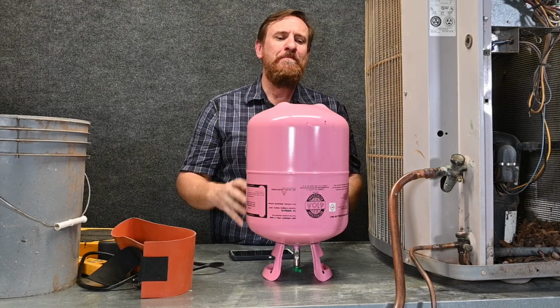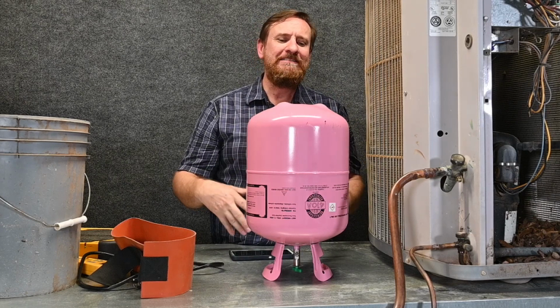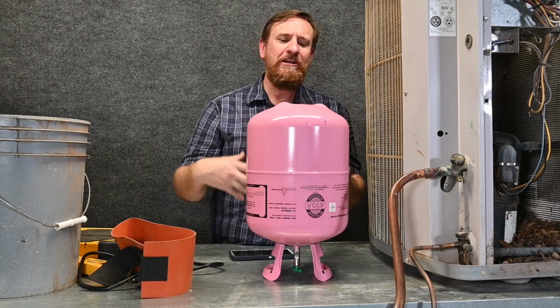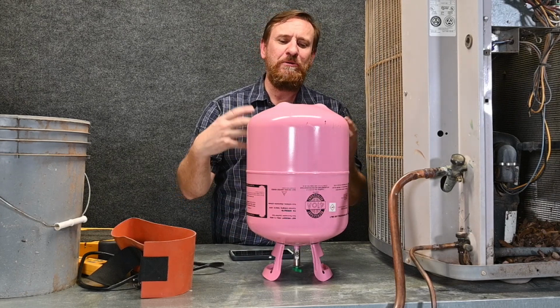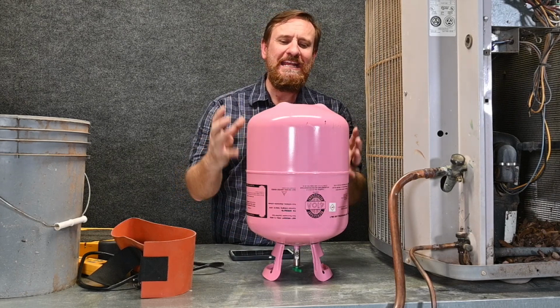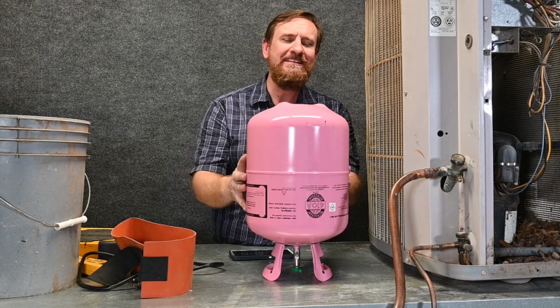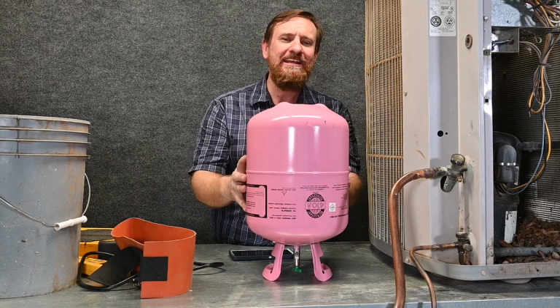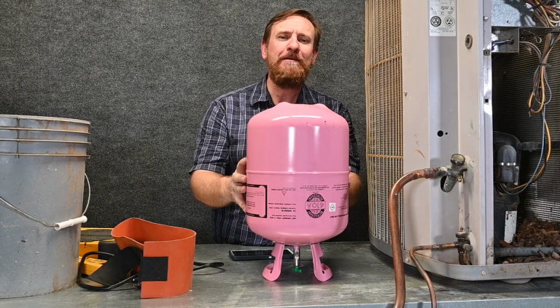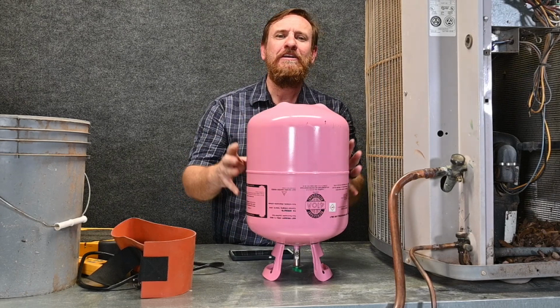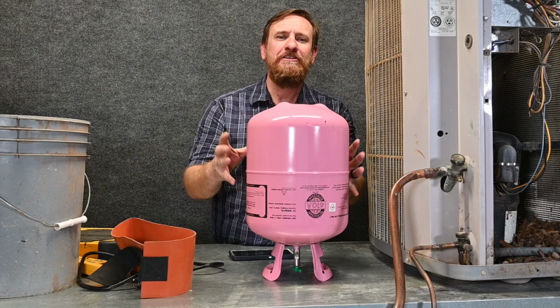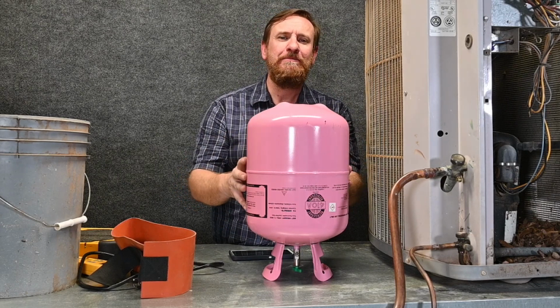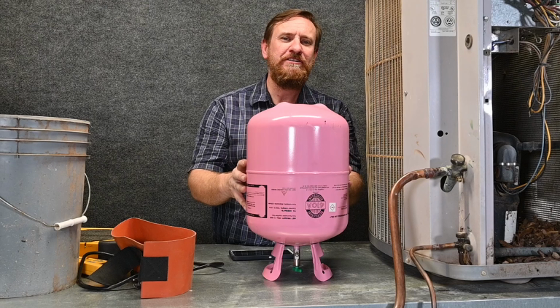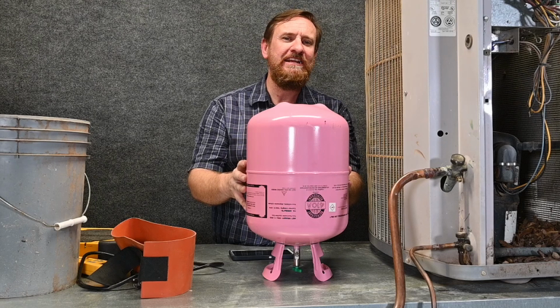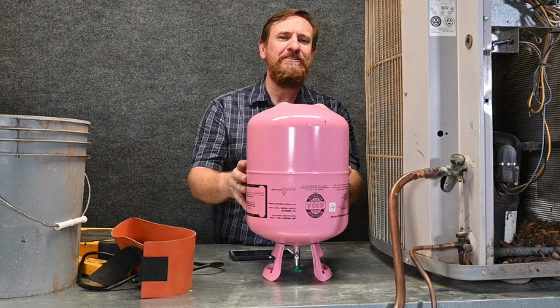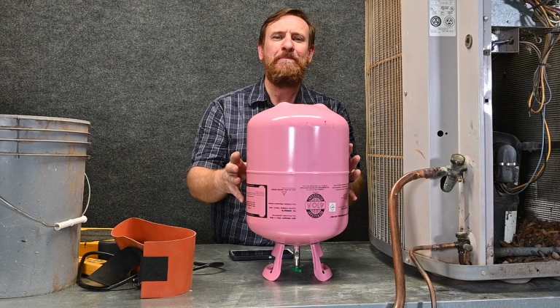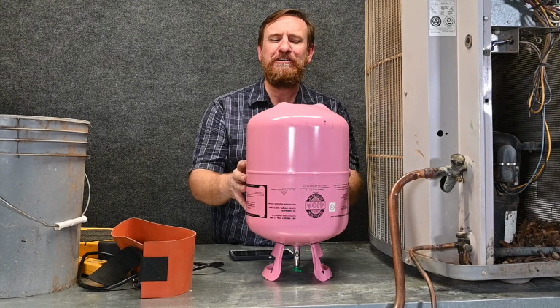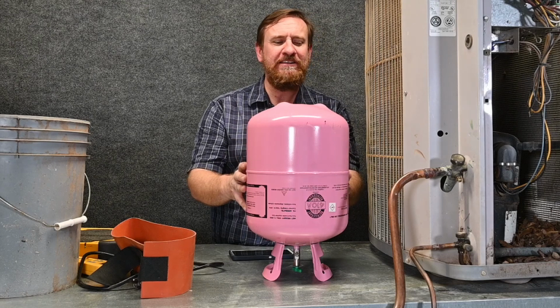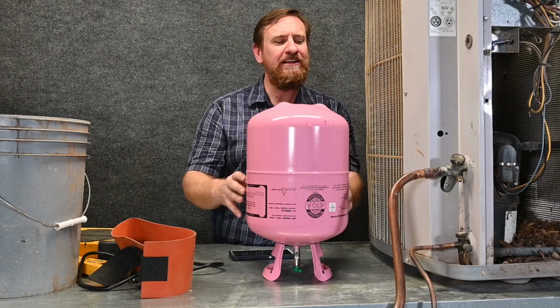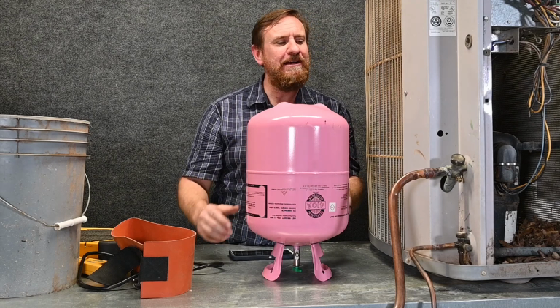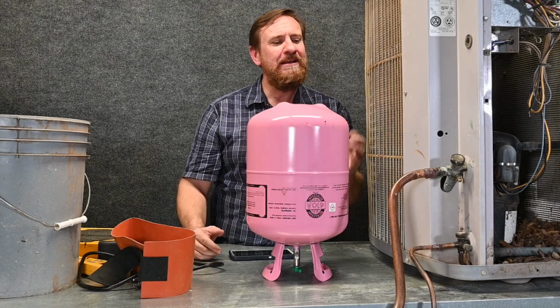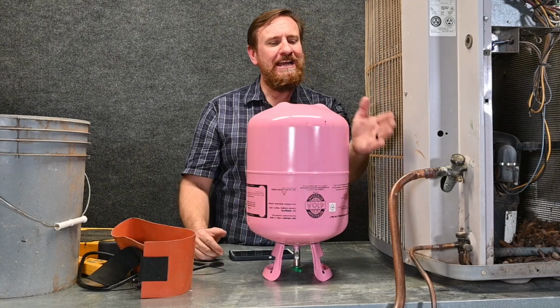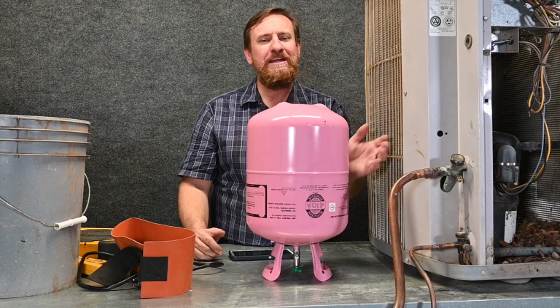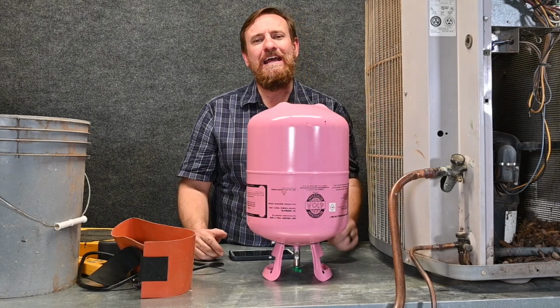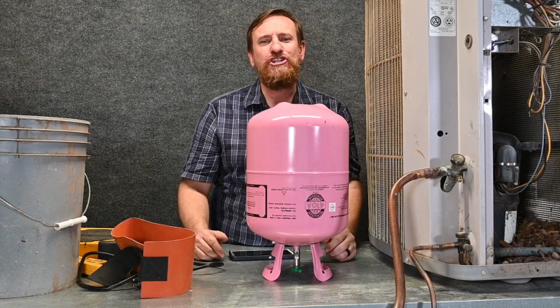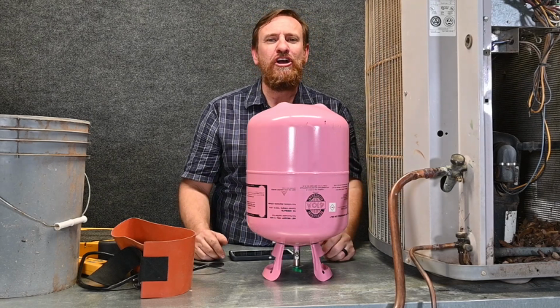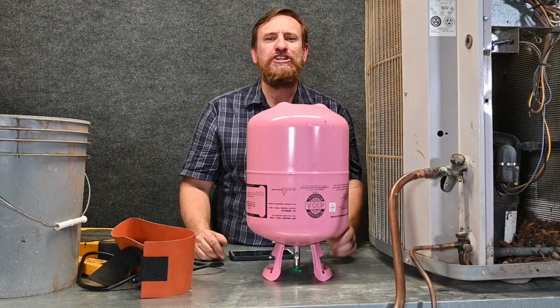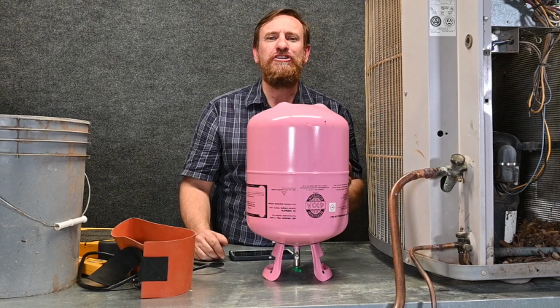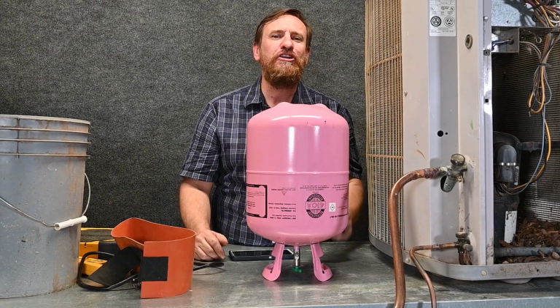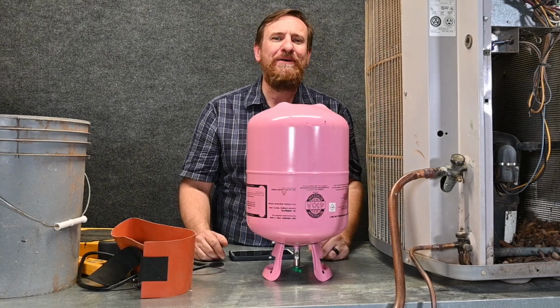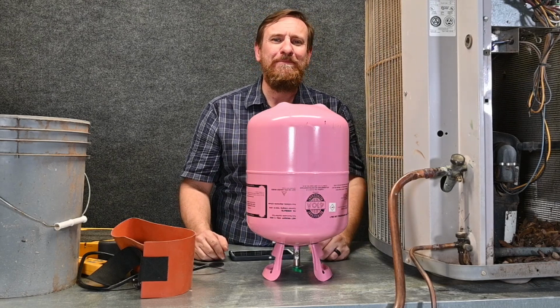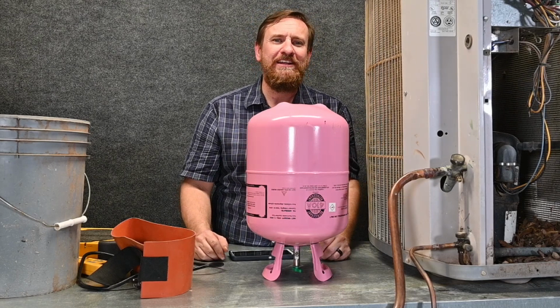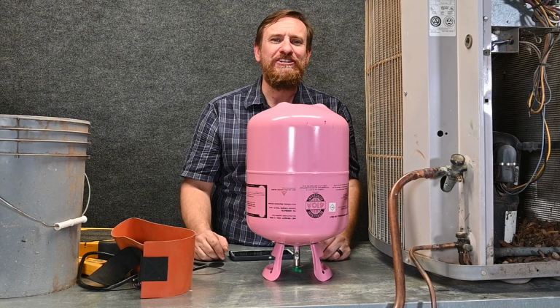So avoid using a torch. Stick to a bucket with hot water, a tank heater, or as a last resort, a heat gun. That's all we can do — heat the tank up so the temperature goes up, the pressure goes up, and we can now charge under low ambient conditions.